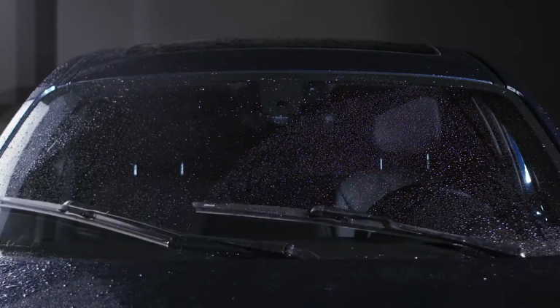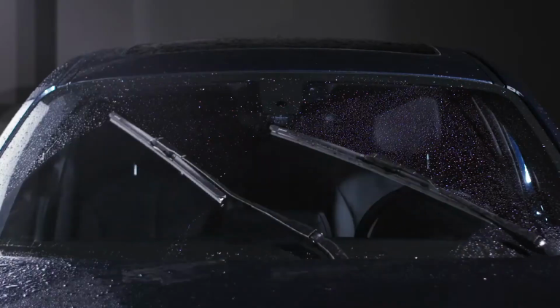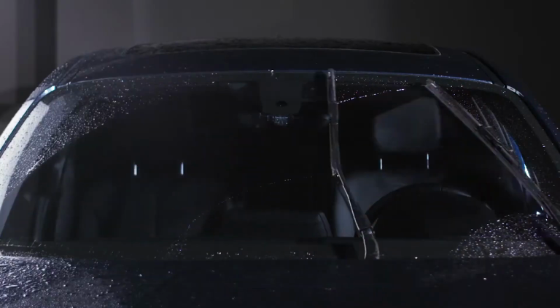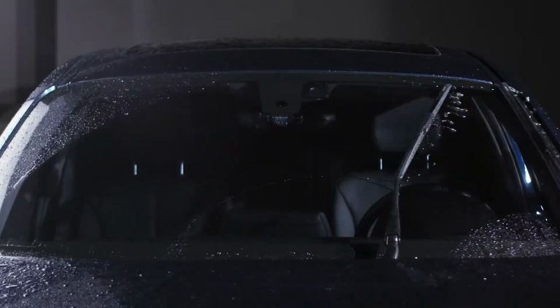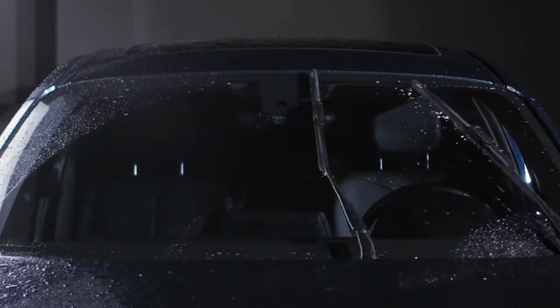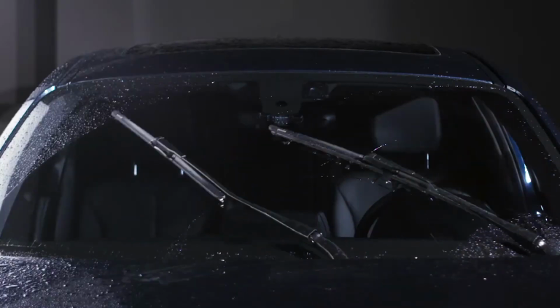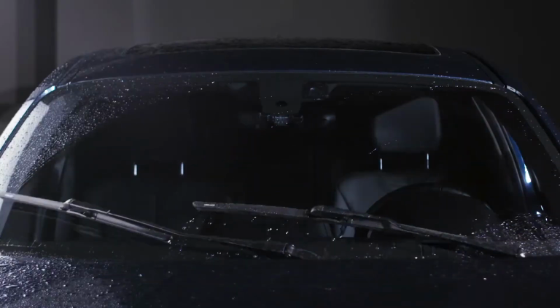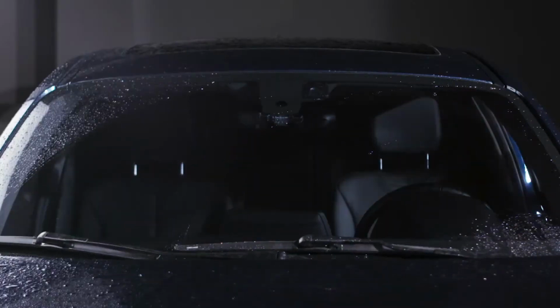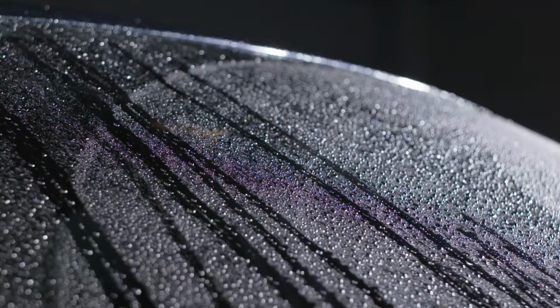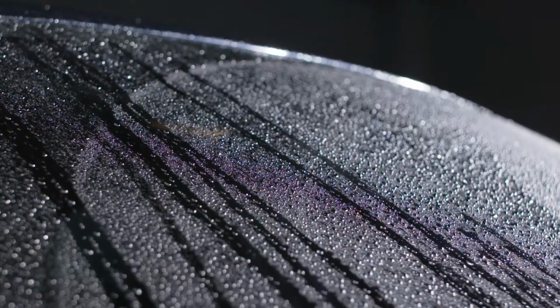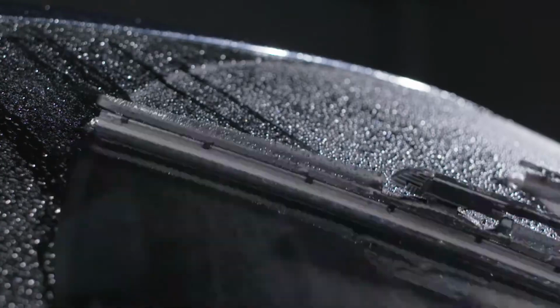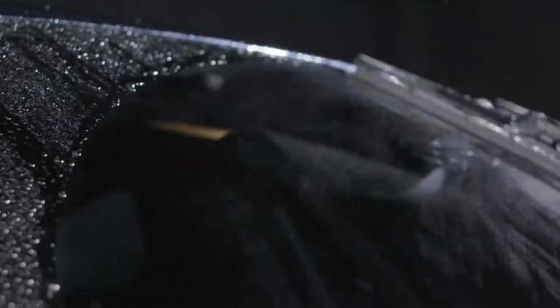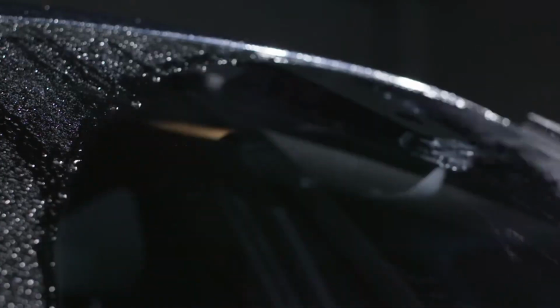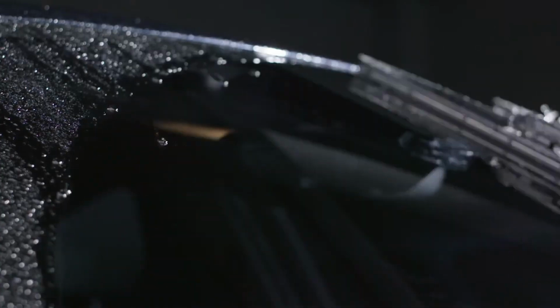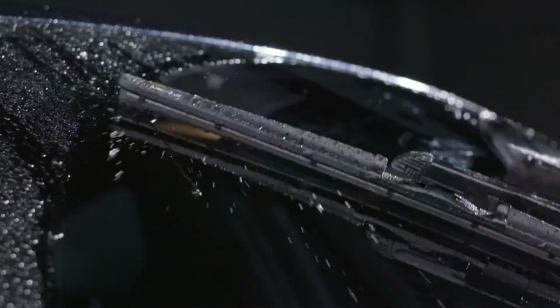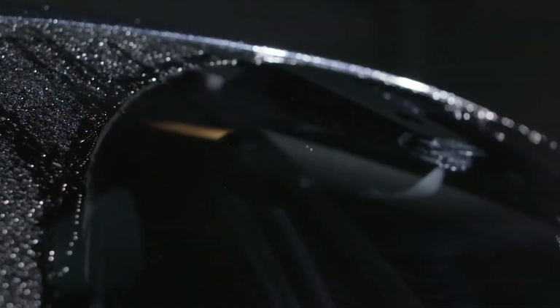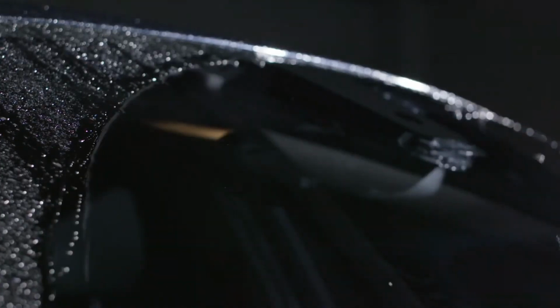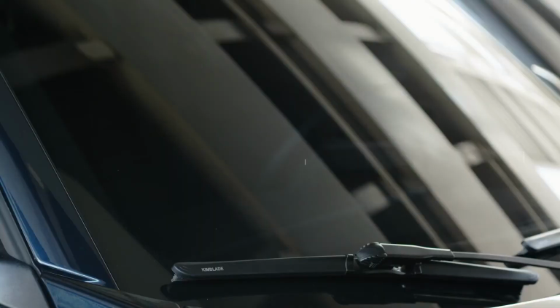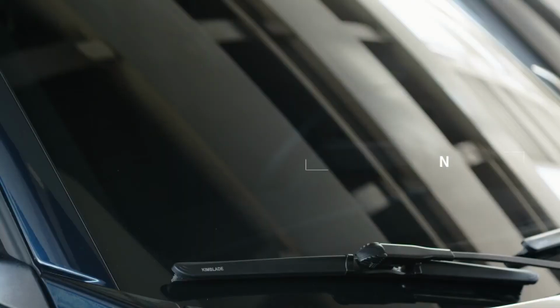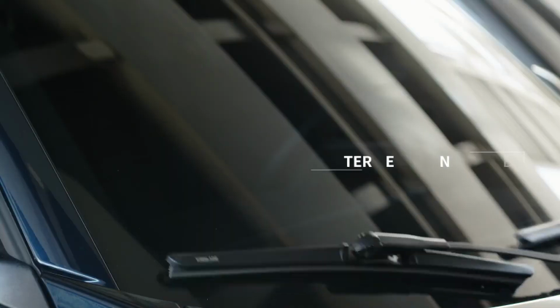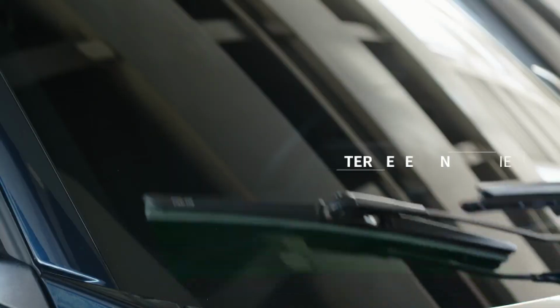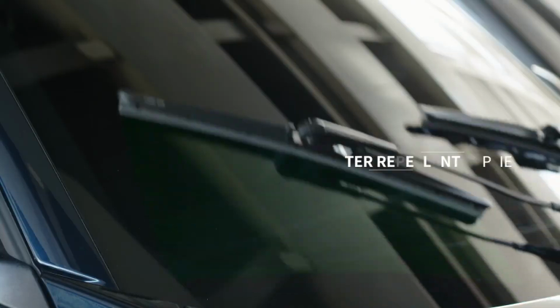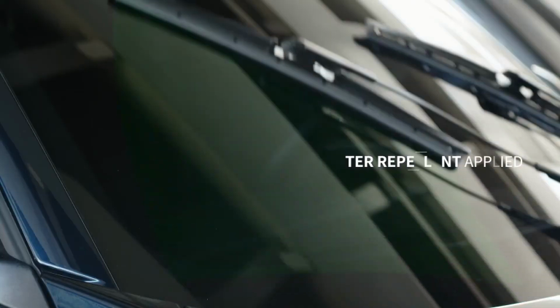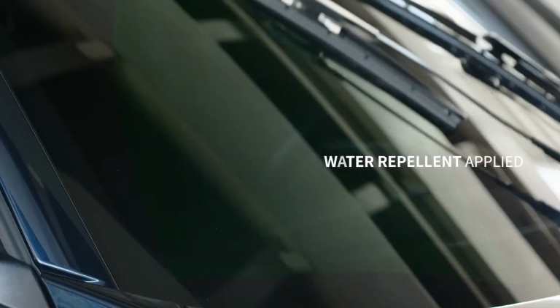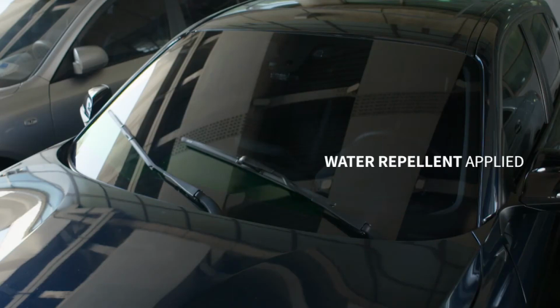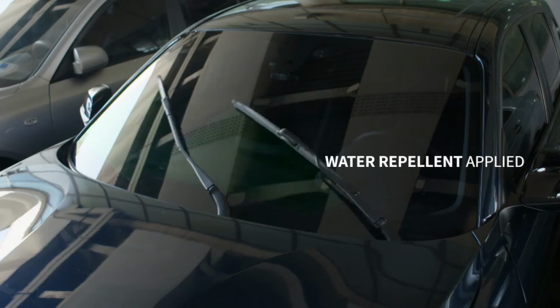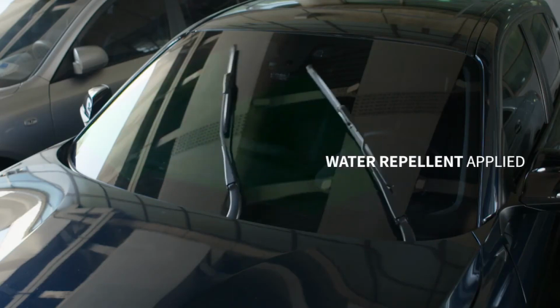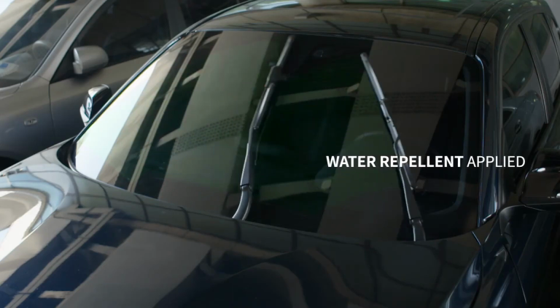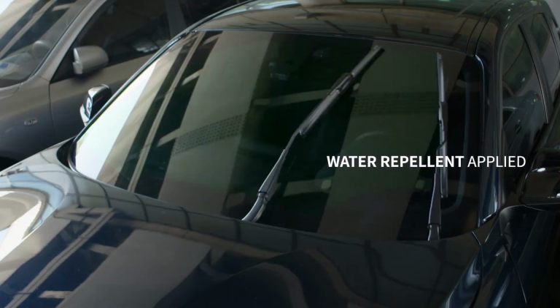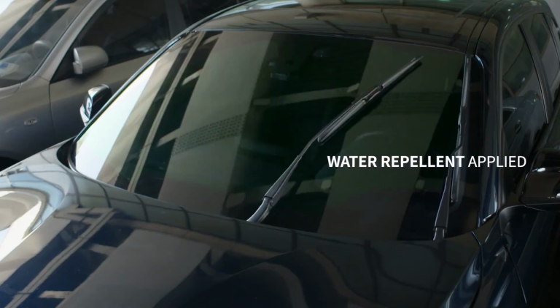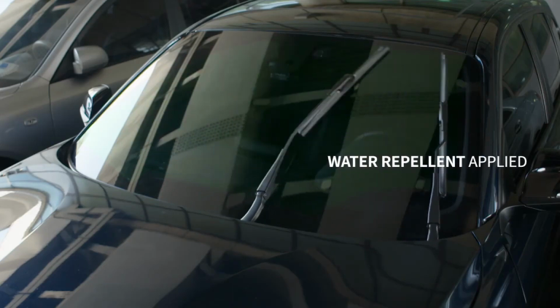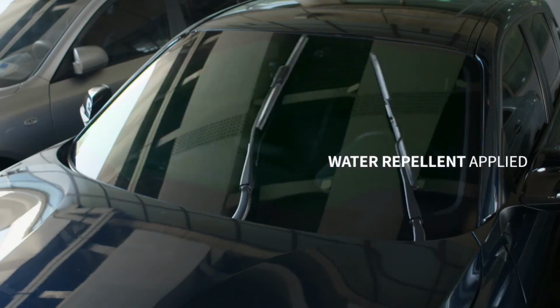This coating creates a thin layer of air between the blade and the windshield, which reduces friction and helps to prevent streaking and smearing.